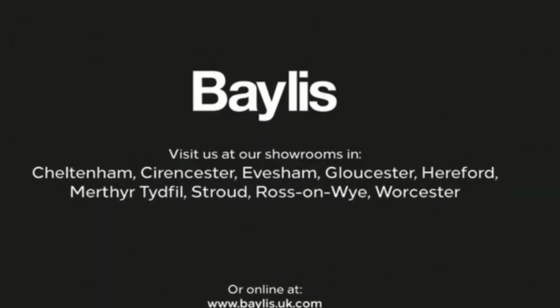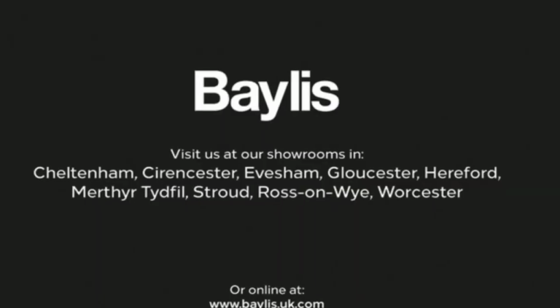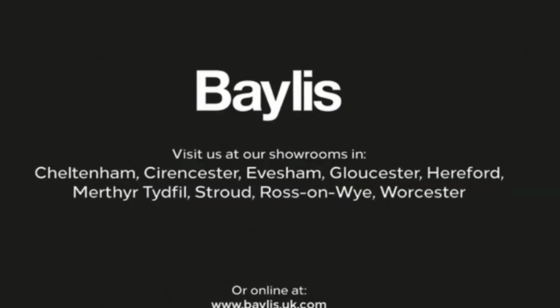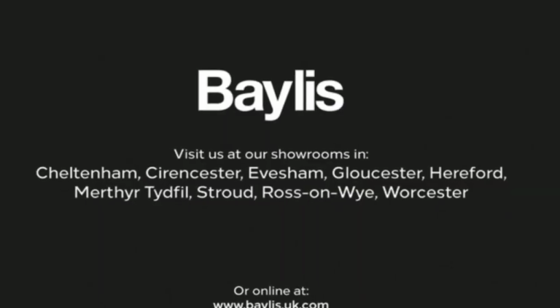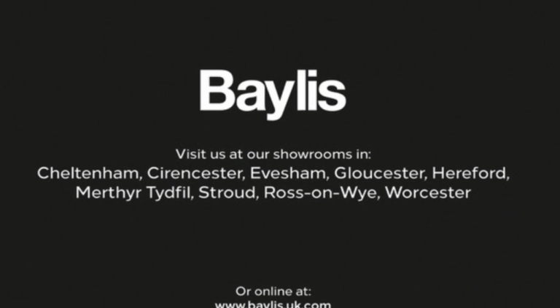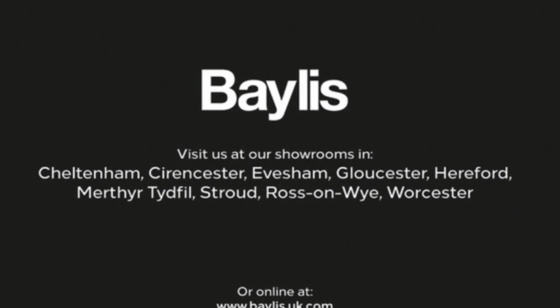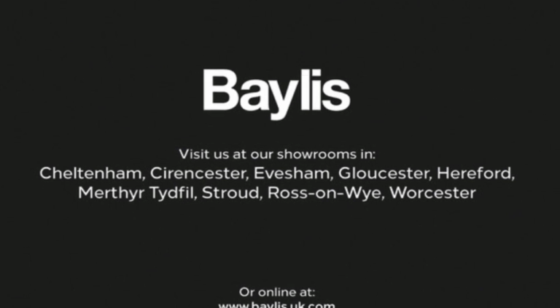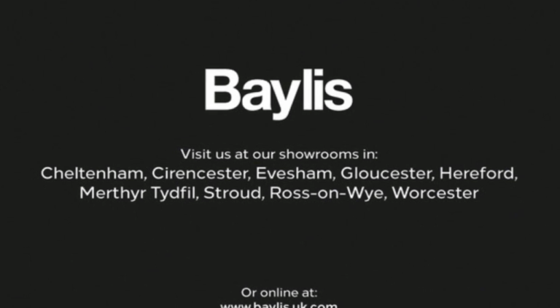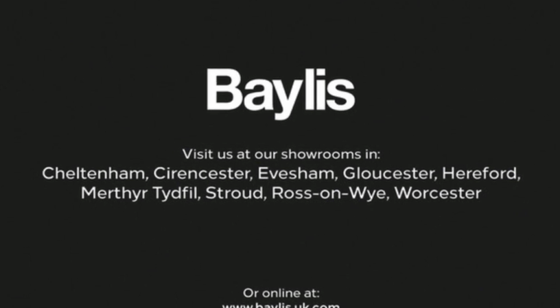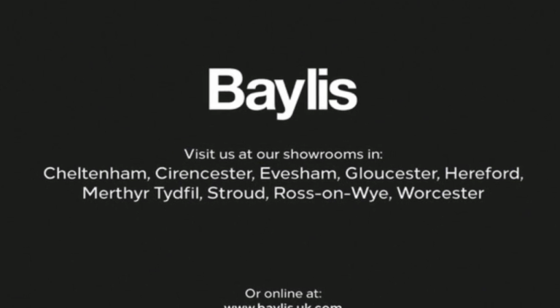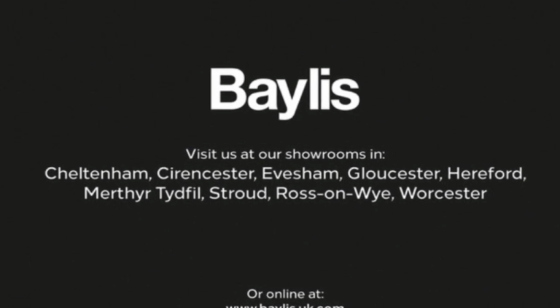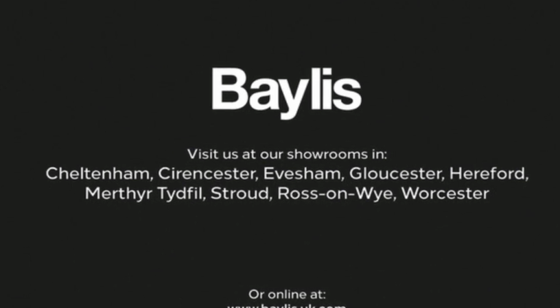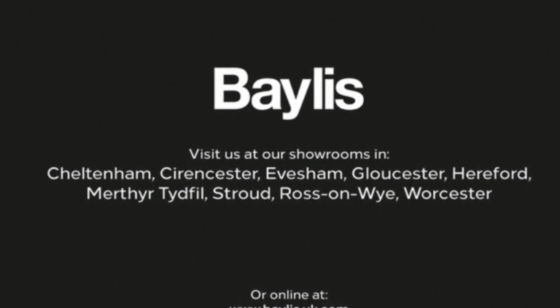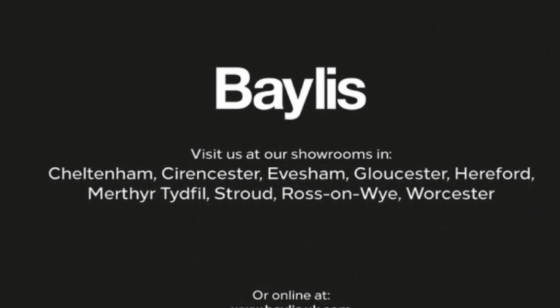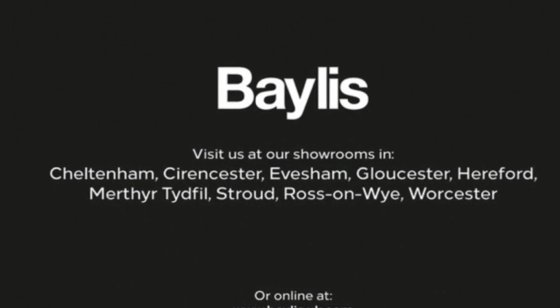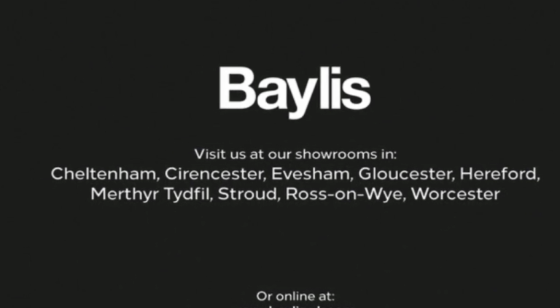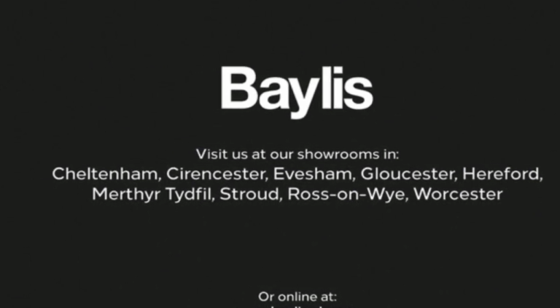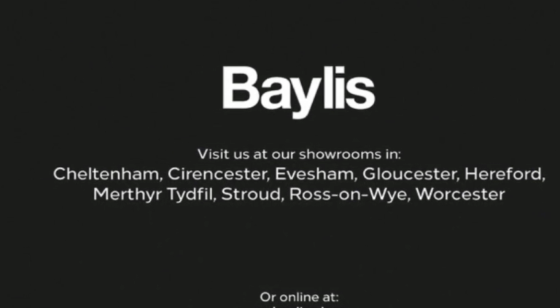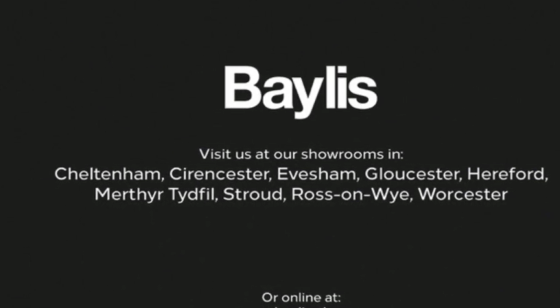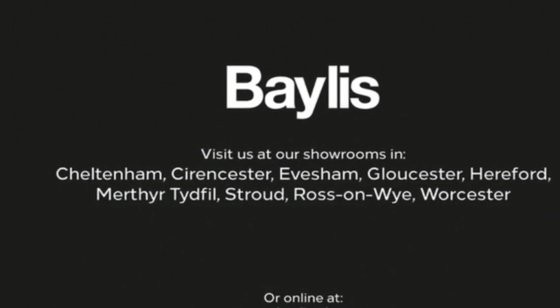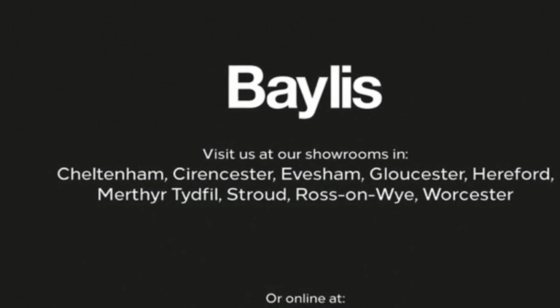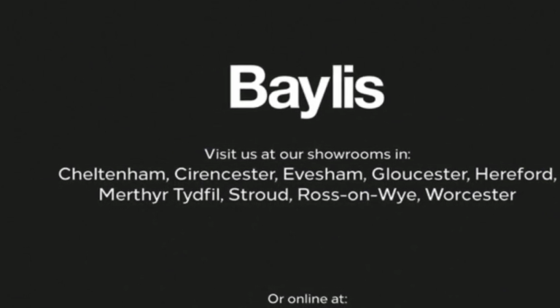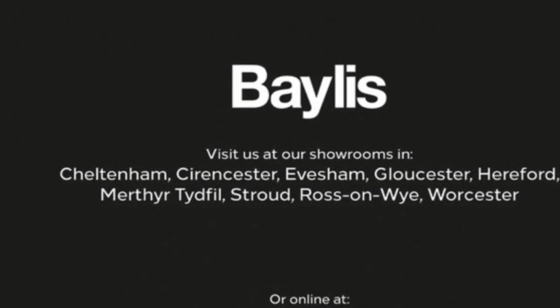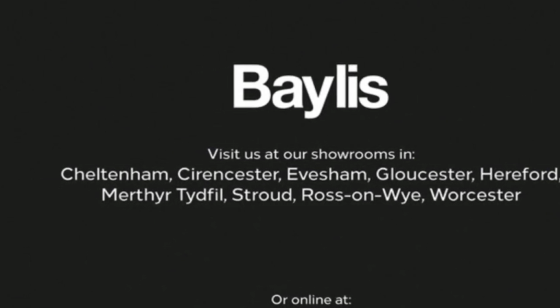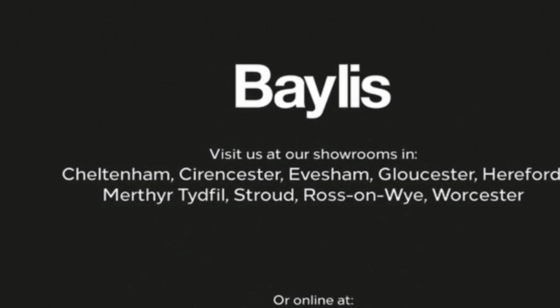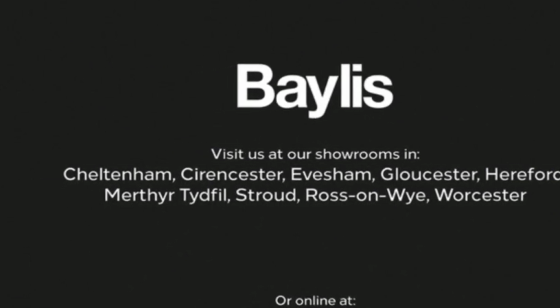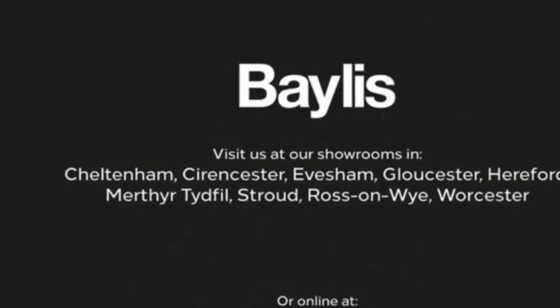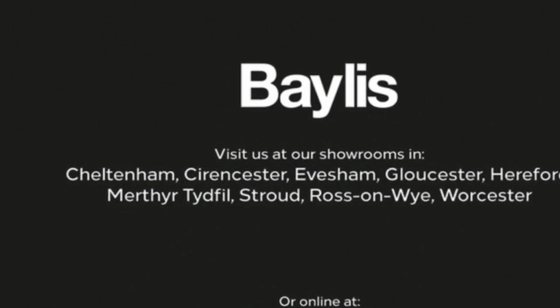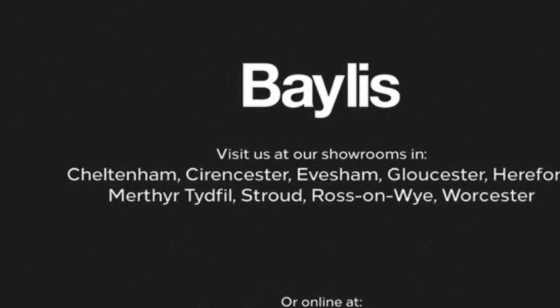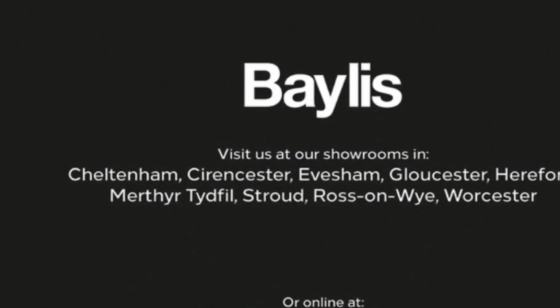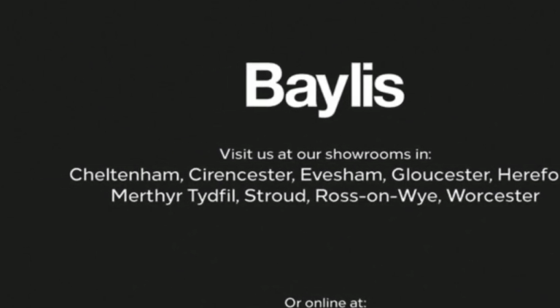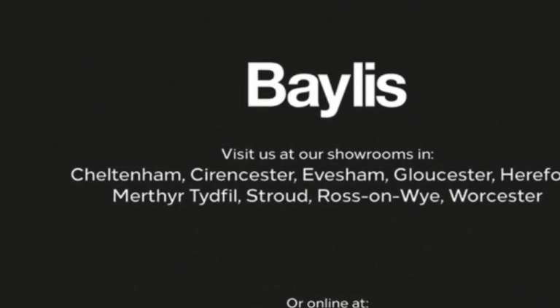If you're interested in this vehicle, then please give us a call at Baylis Vauxhall.